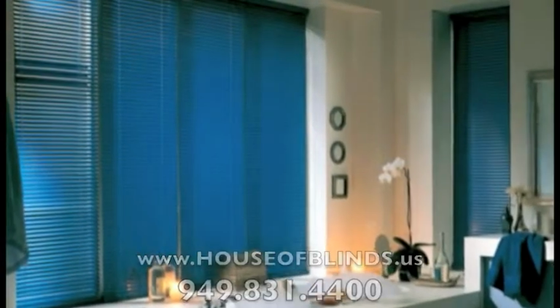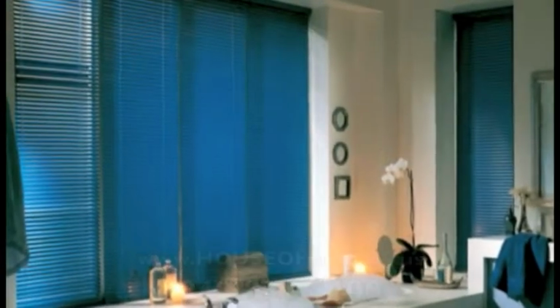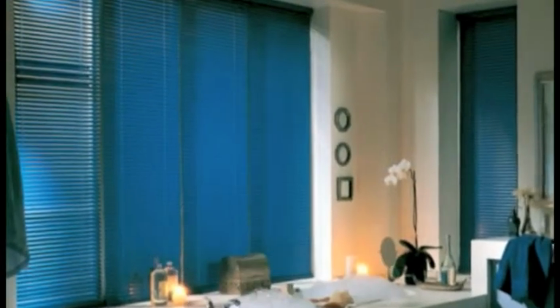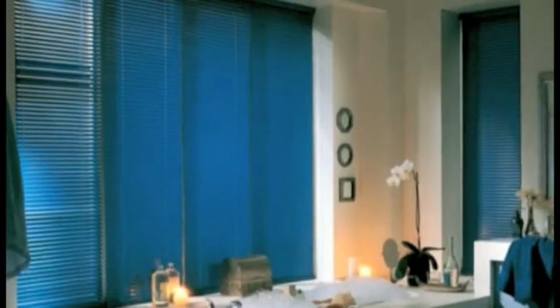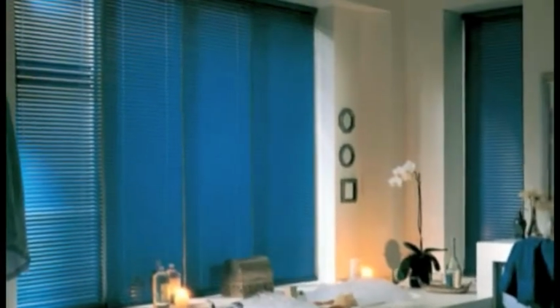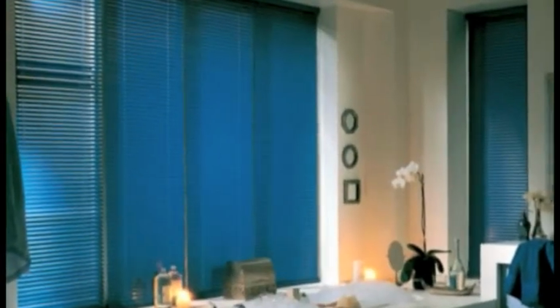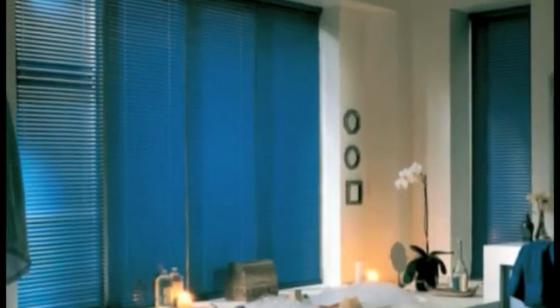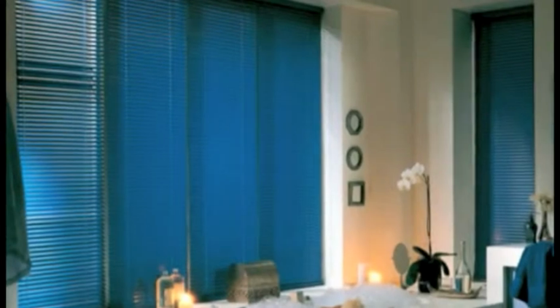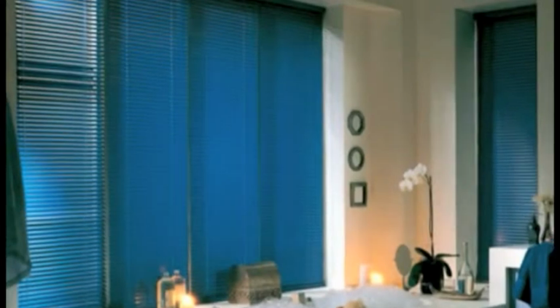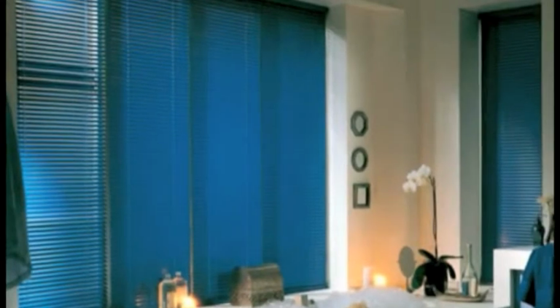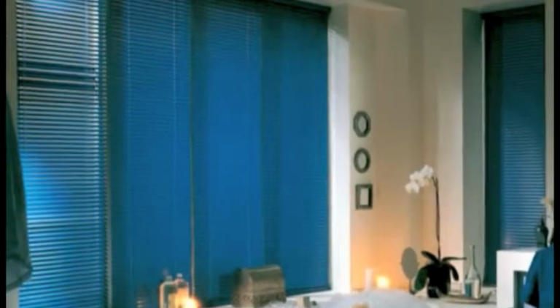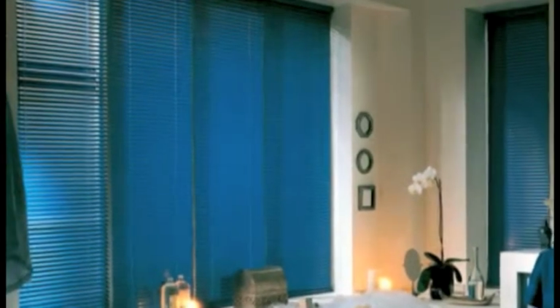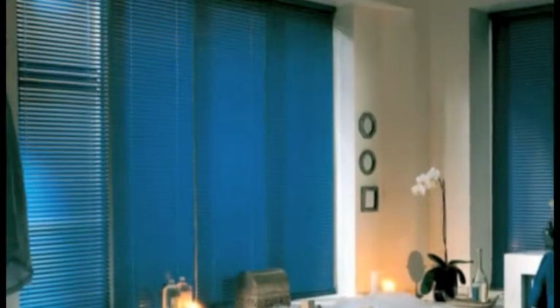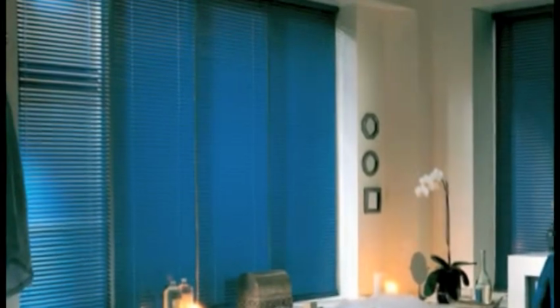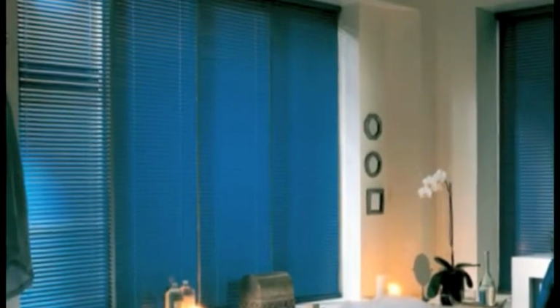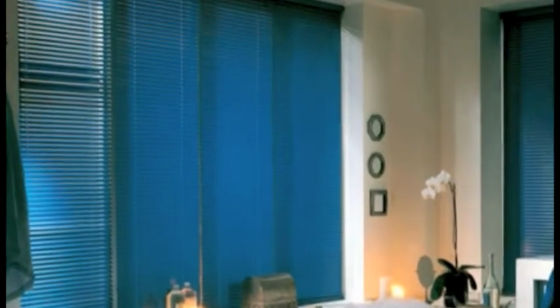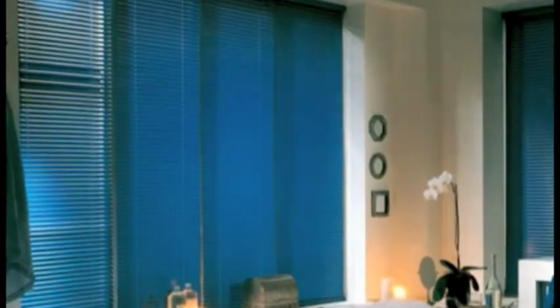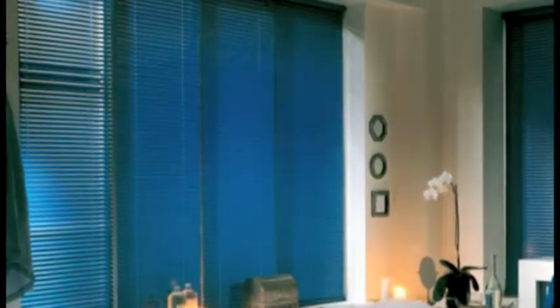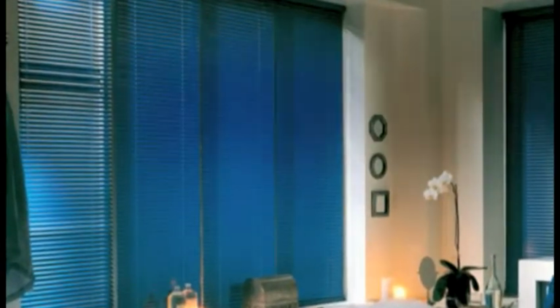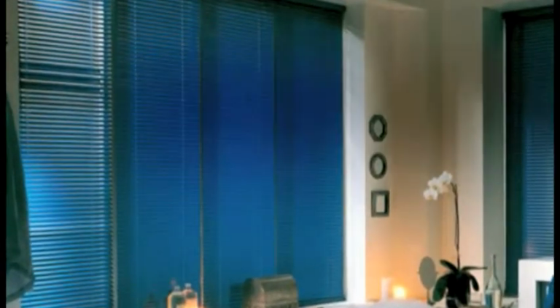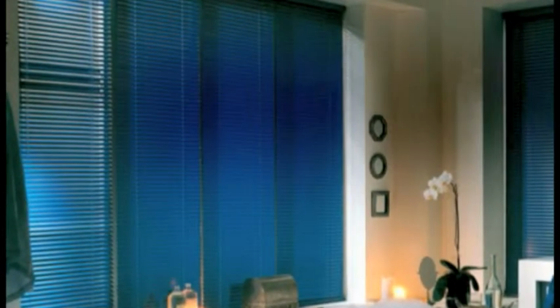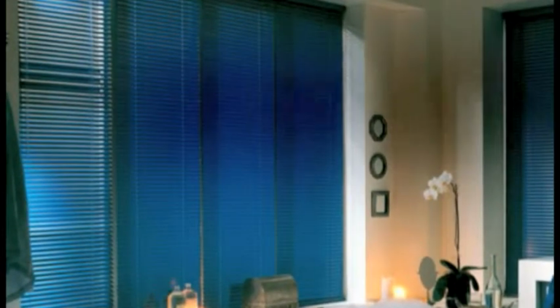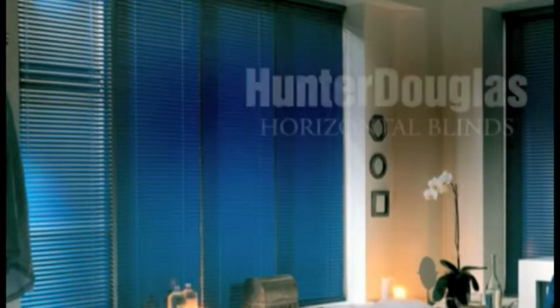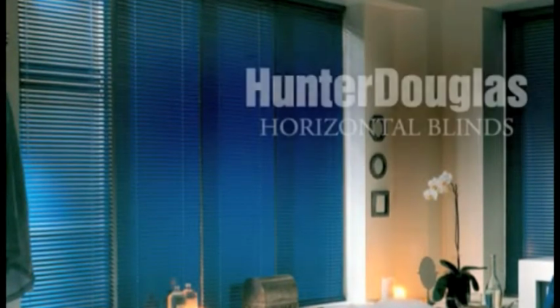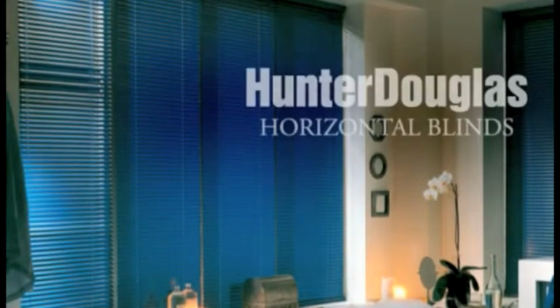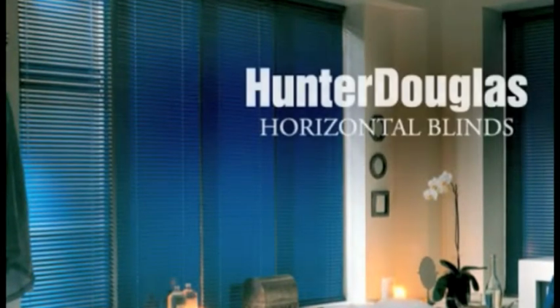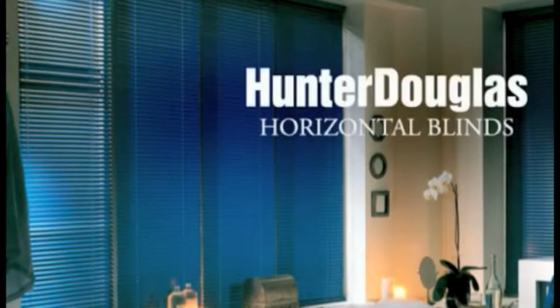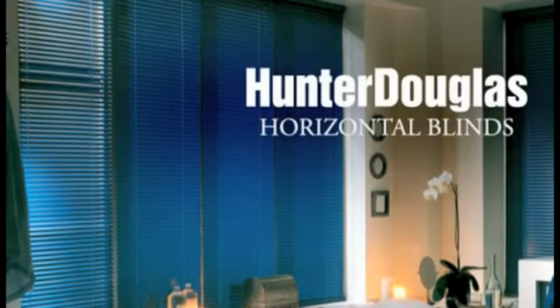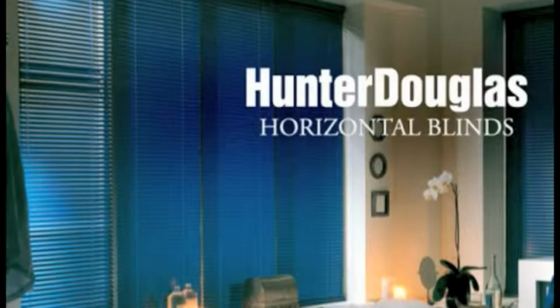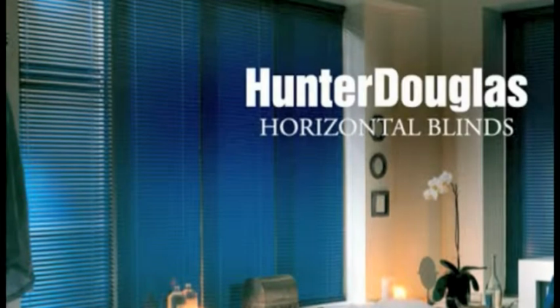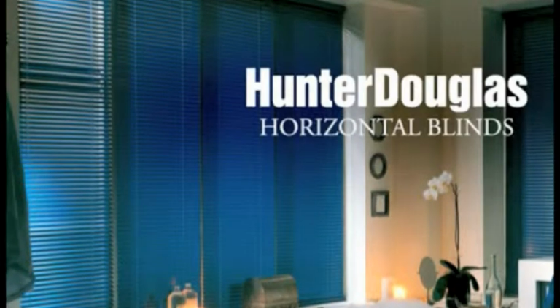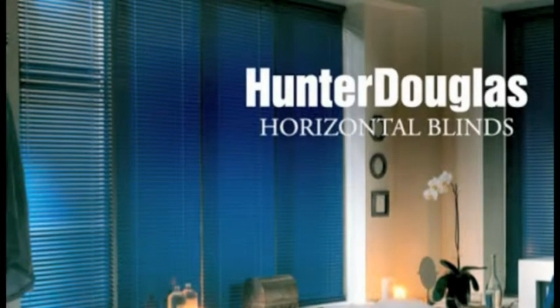Hunter Douglas offers you warmth, style, unsurpassed light blocking, and years of worry-free operation.